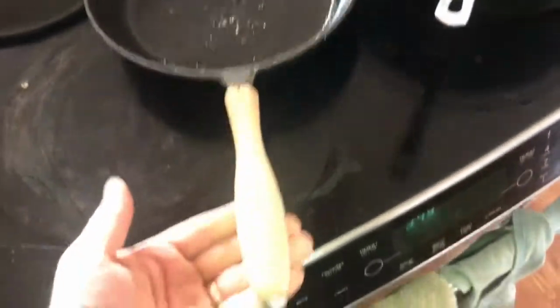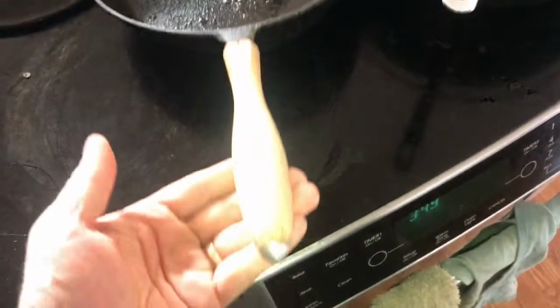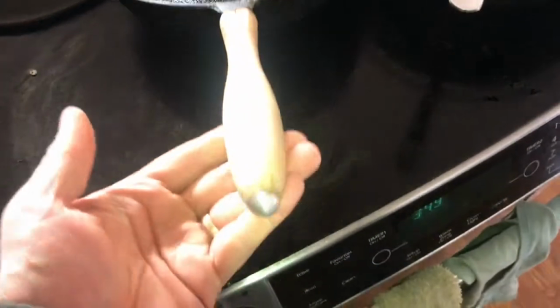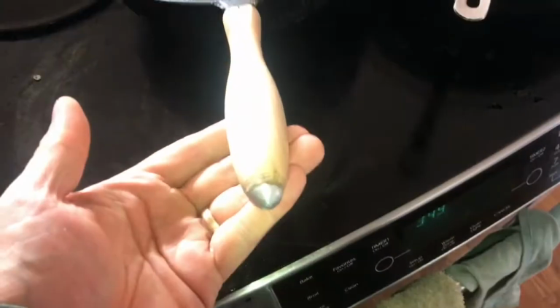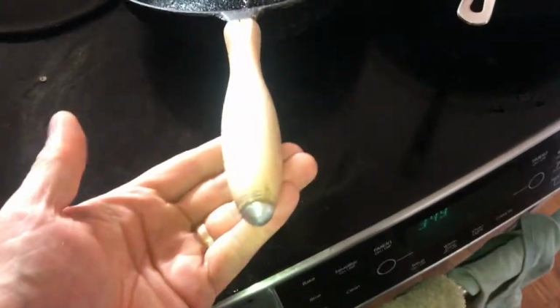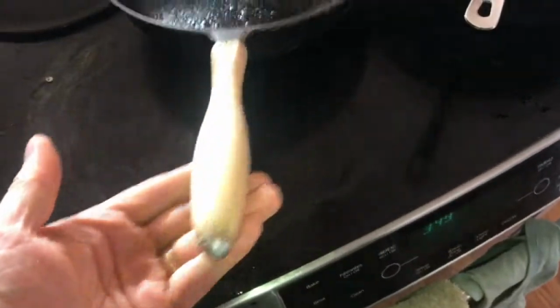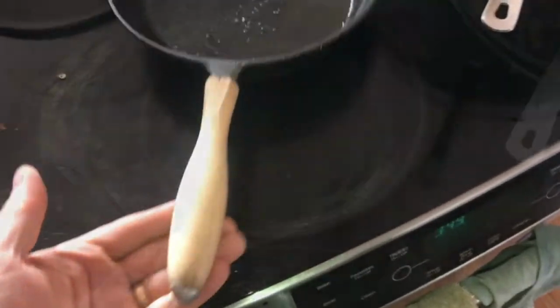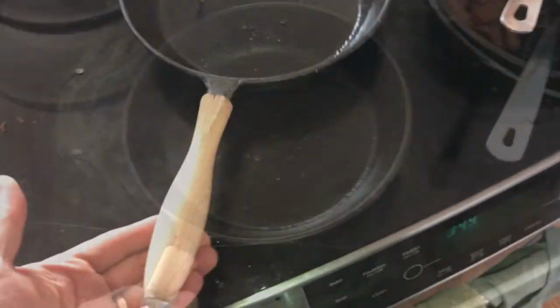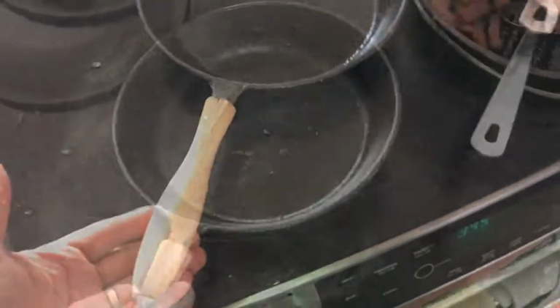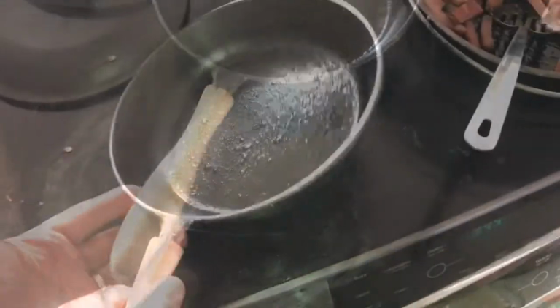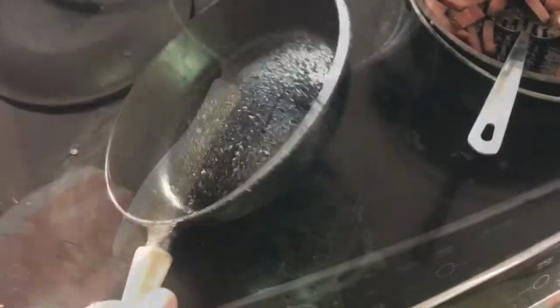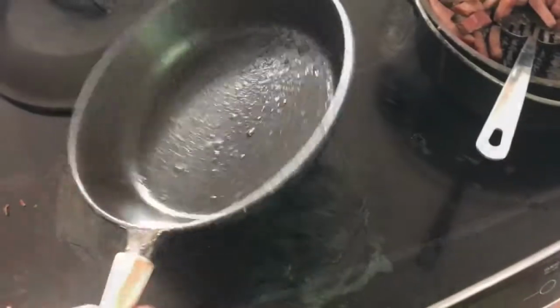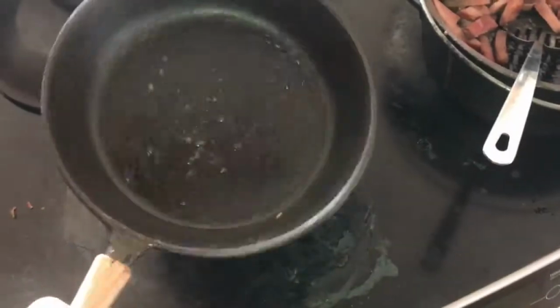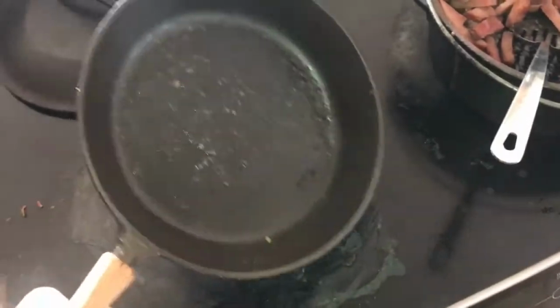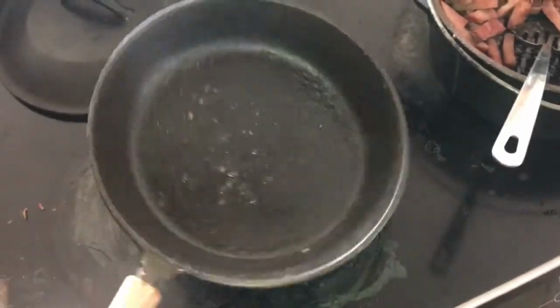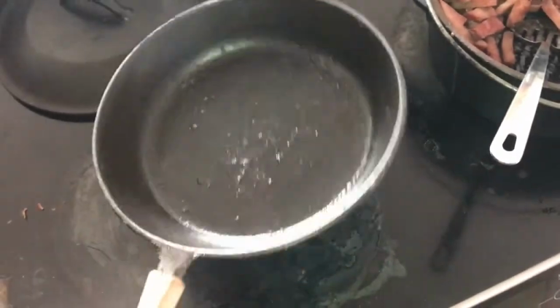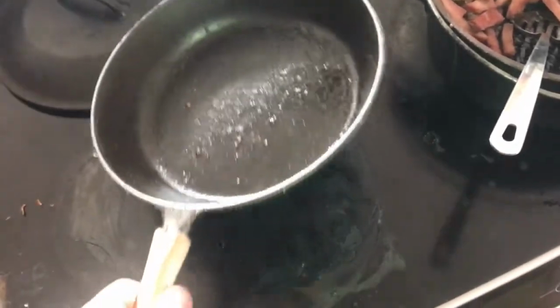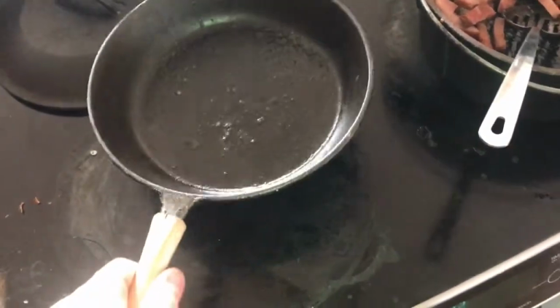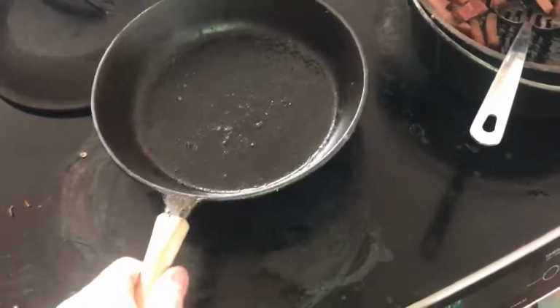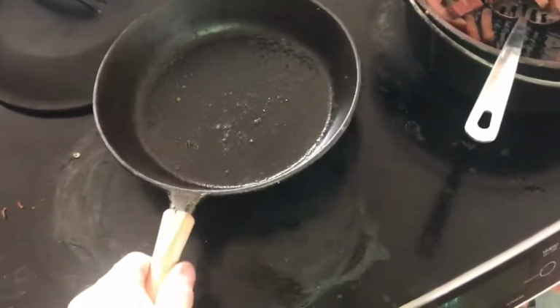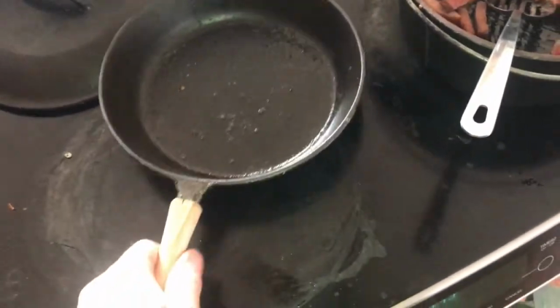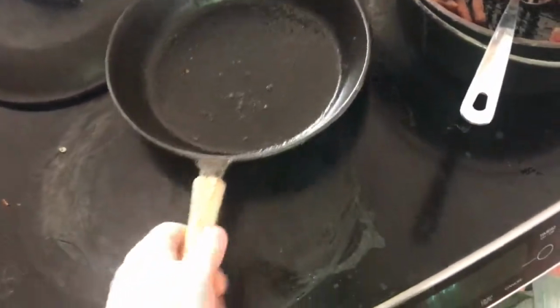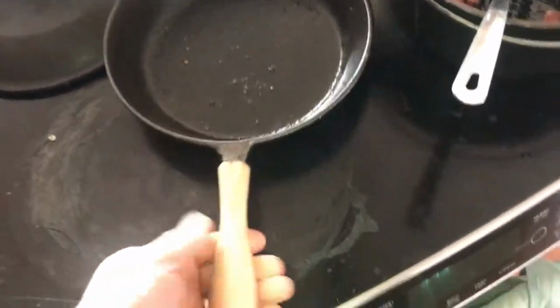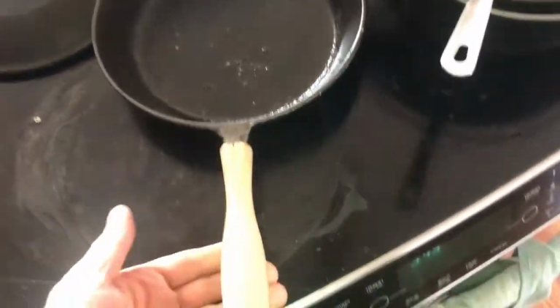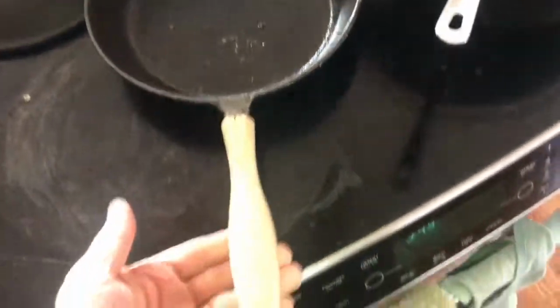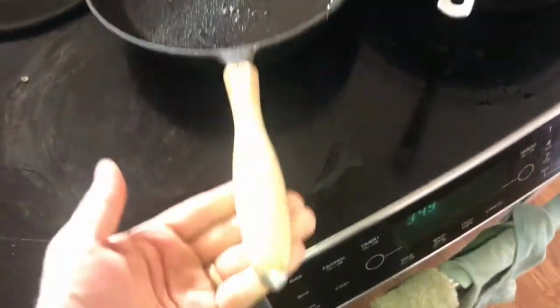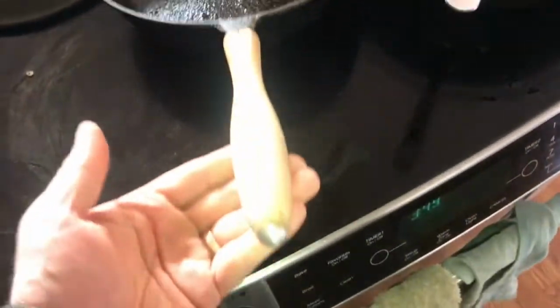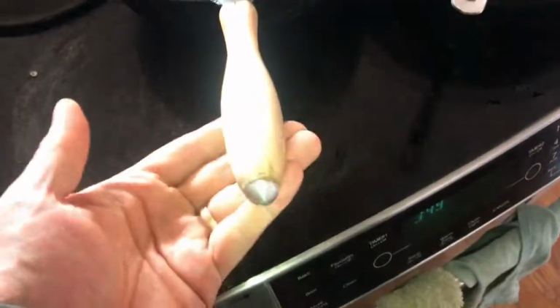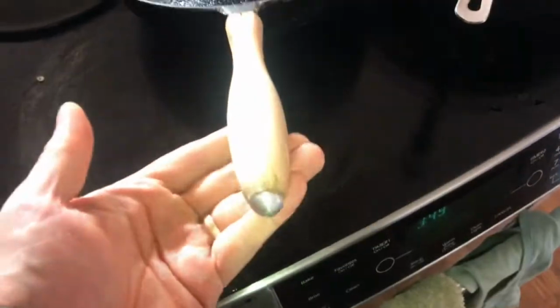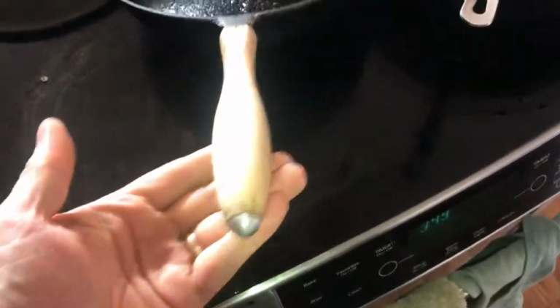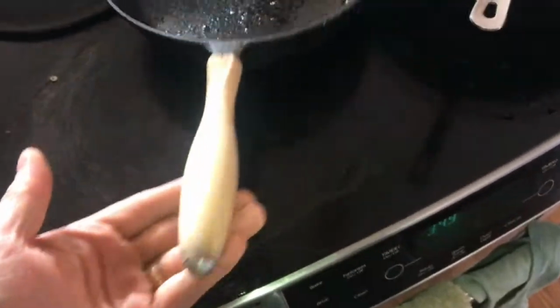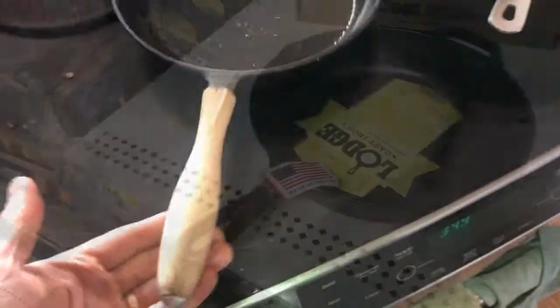I just made this new handle because the old one burned off. I really like this wooden handle.